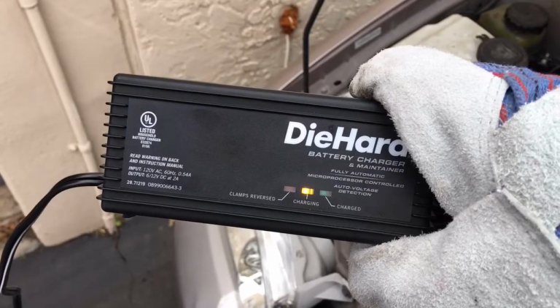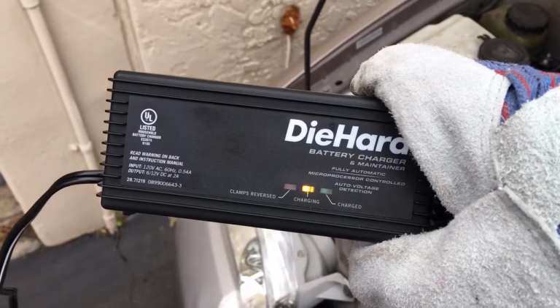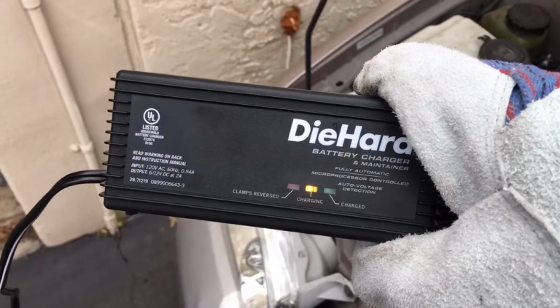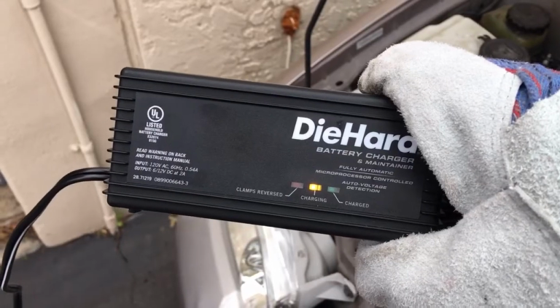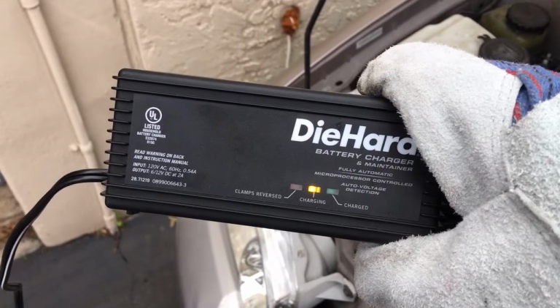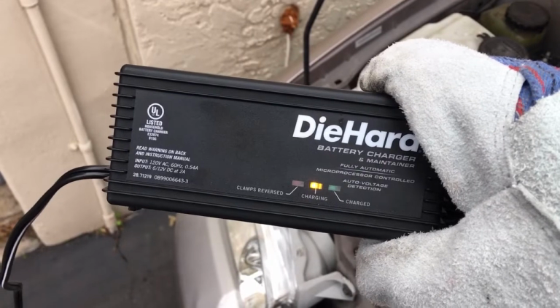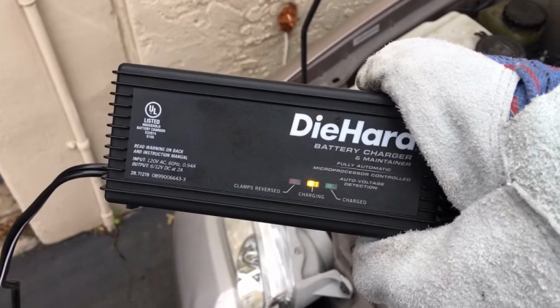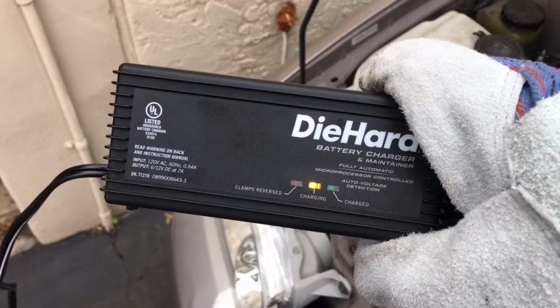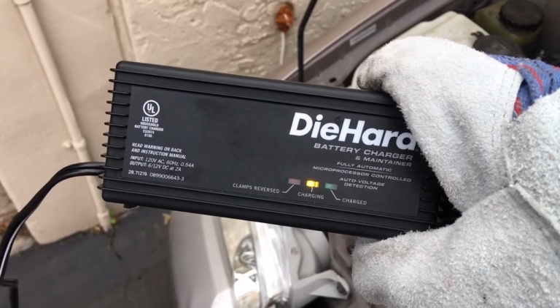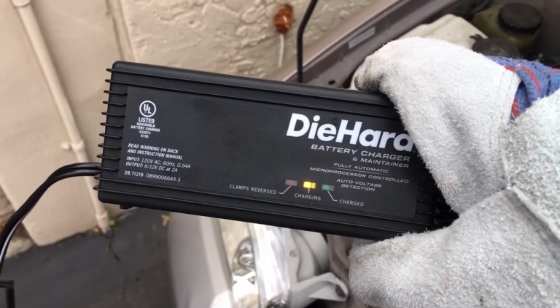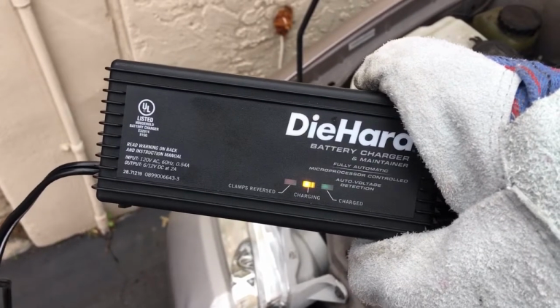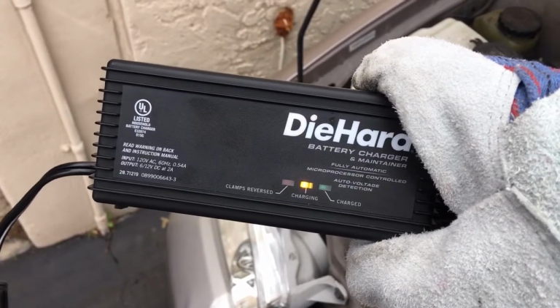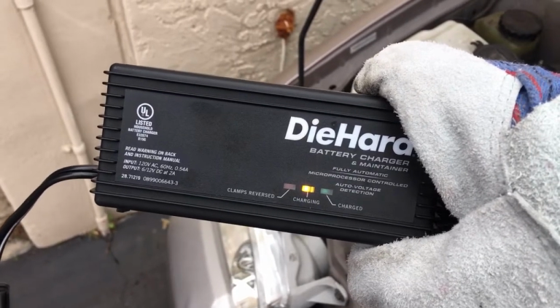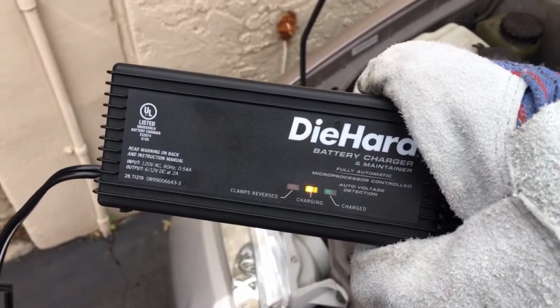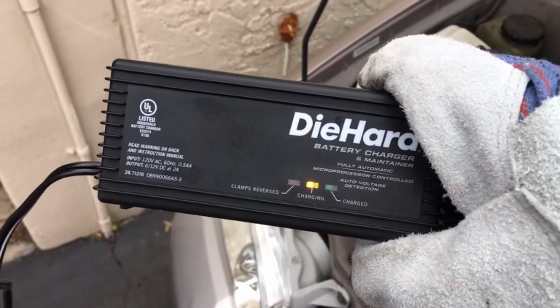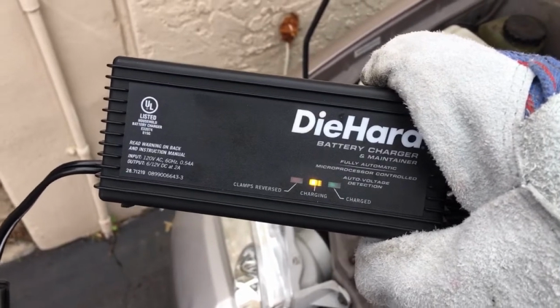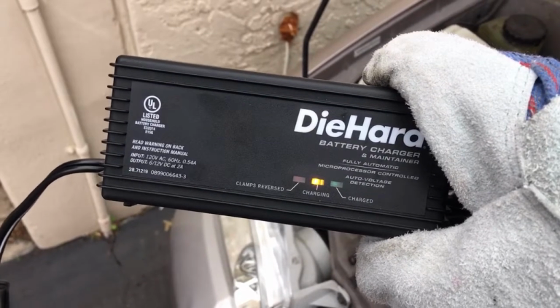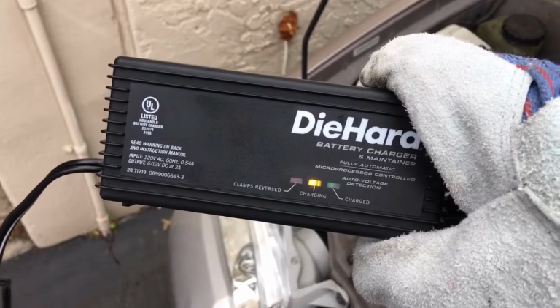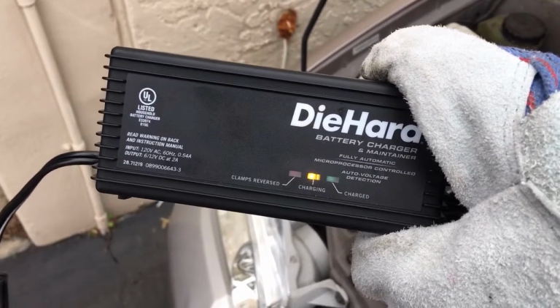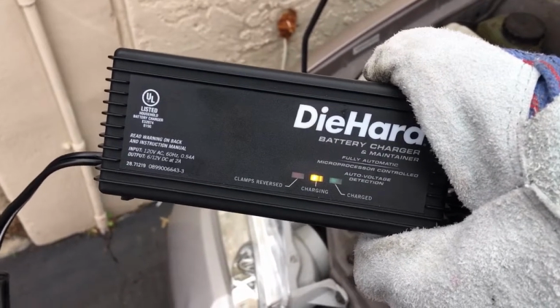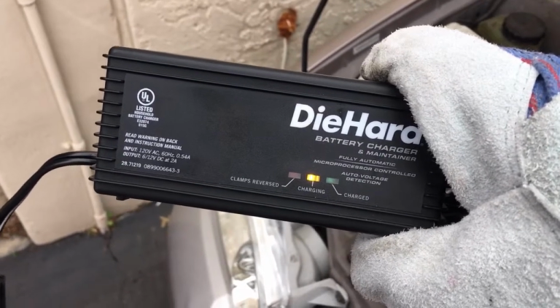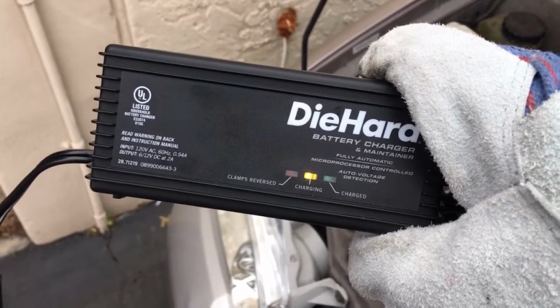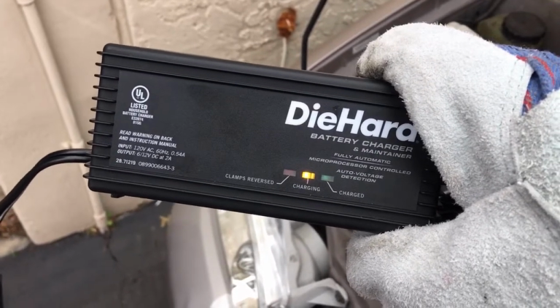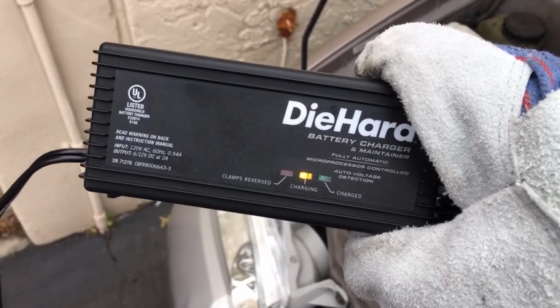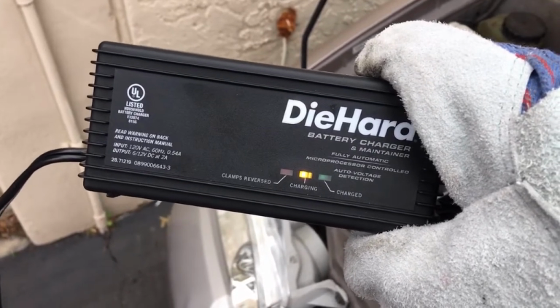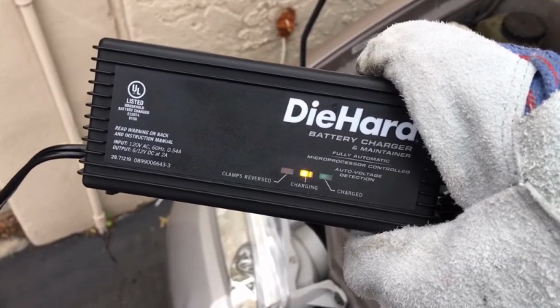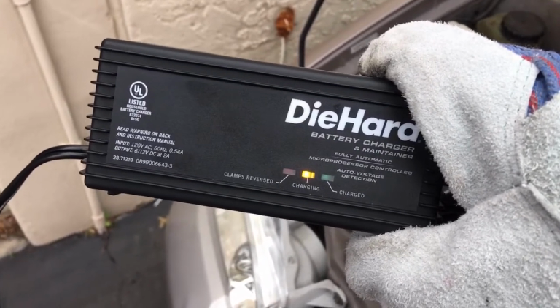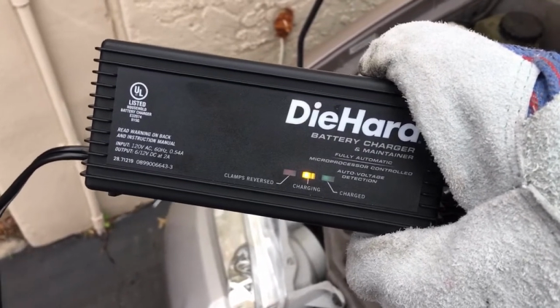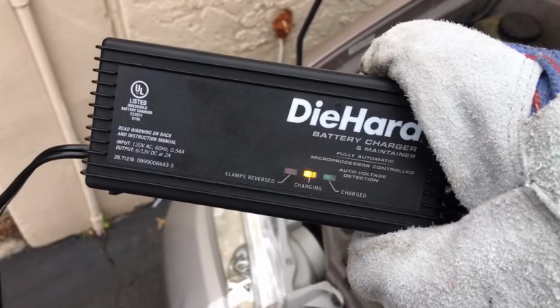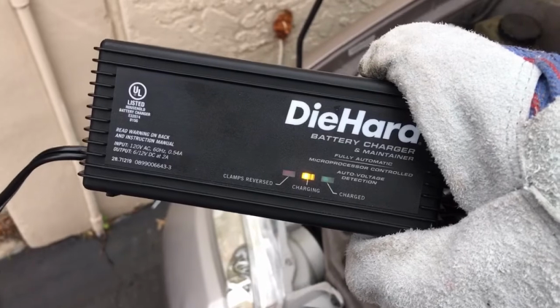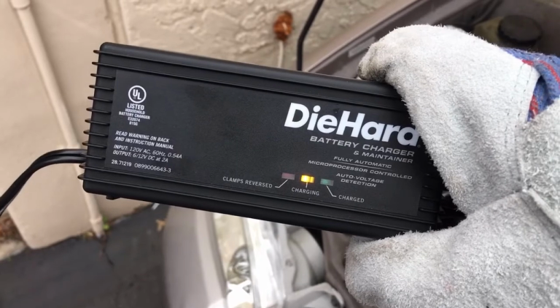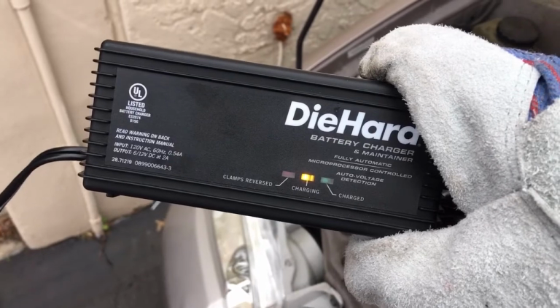It says it is charging, which is just what we want to see. We'll go ahead and leave this here and check on it a little bit later.